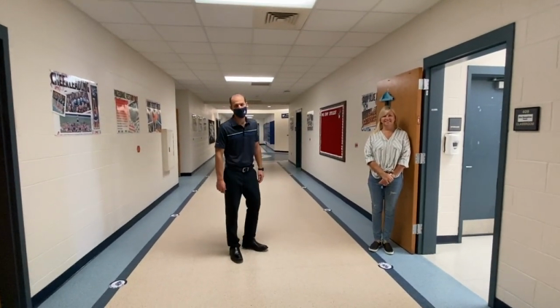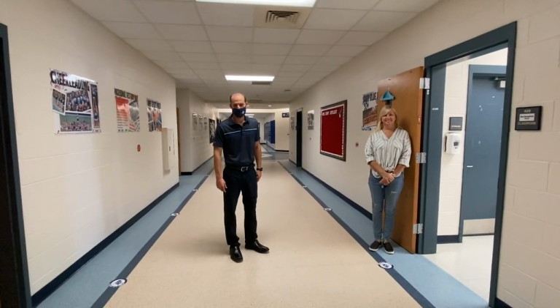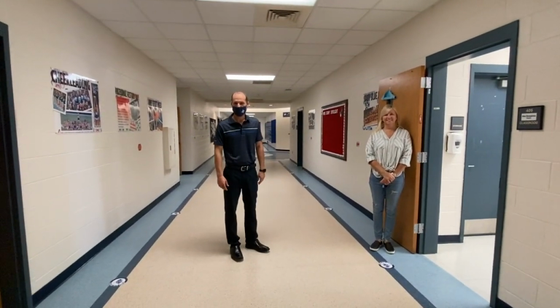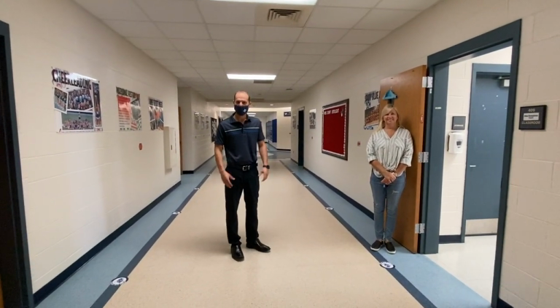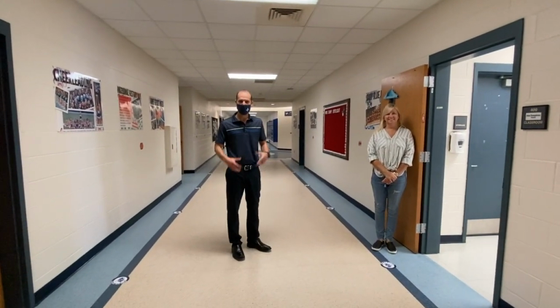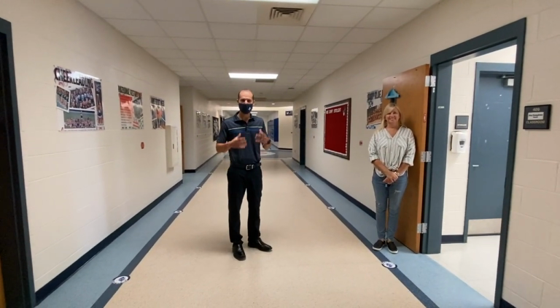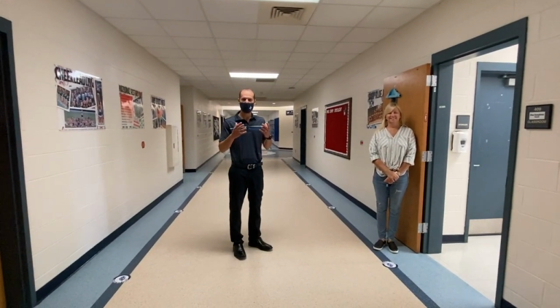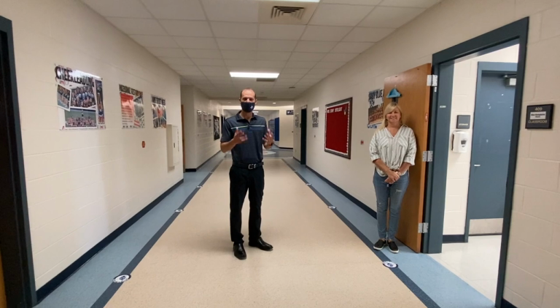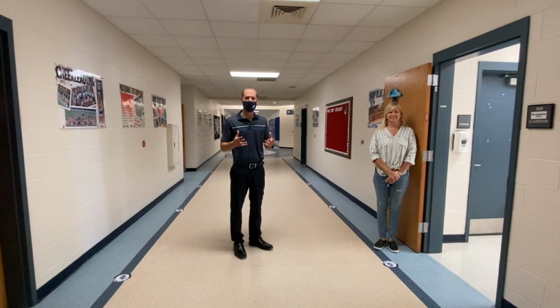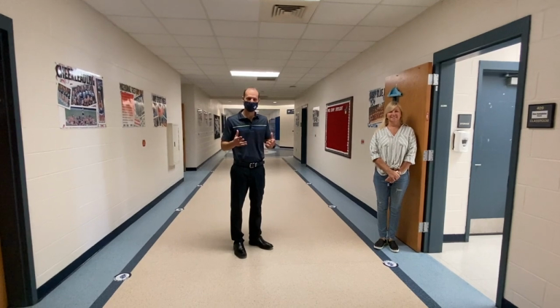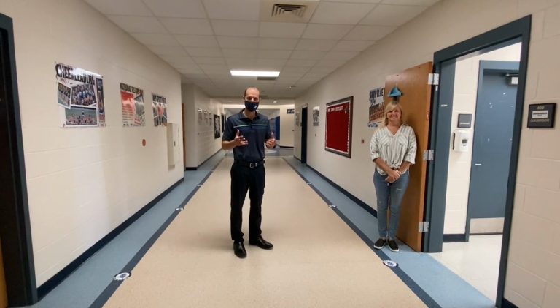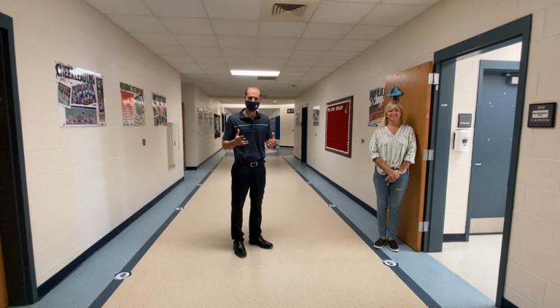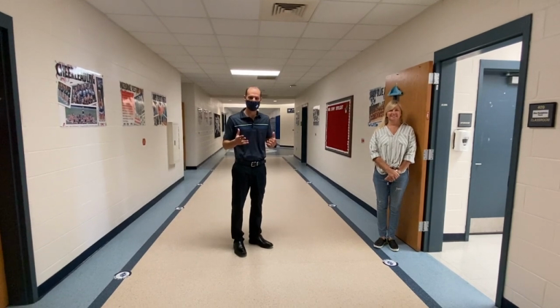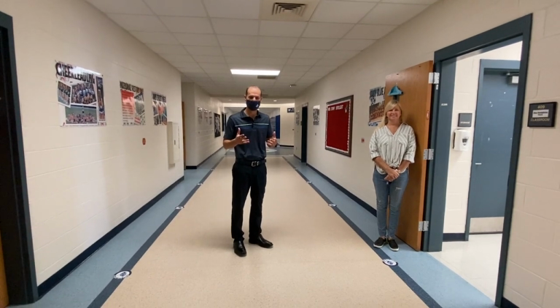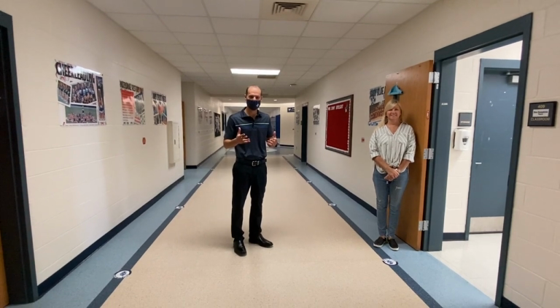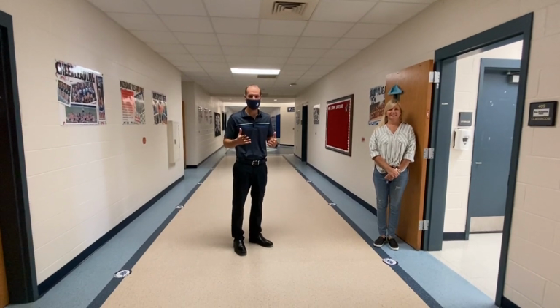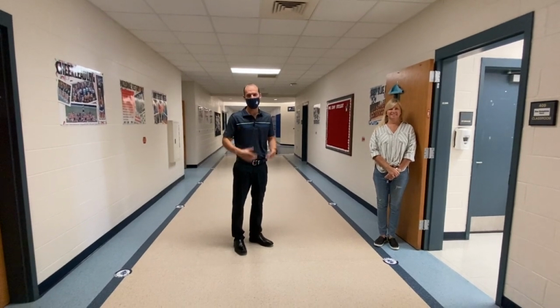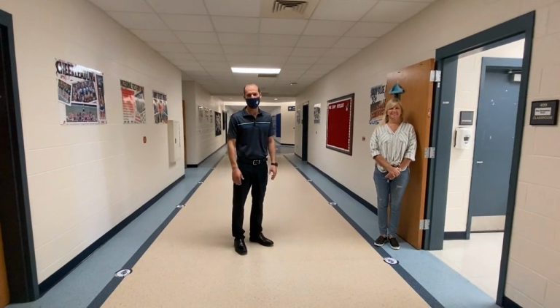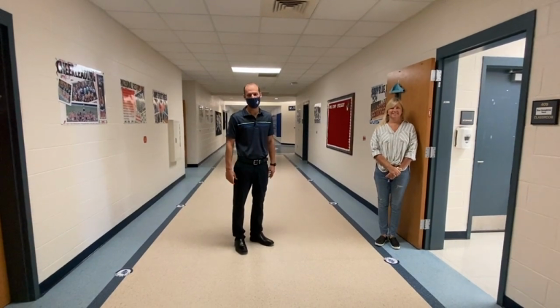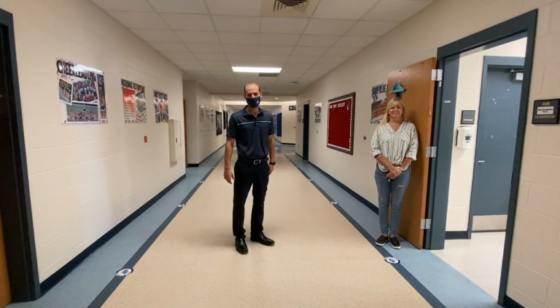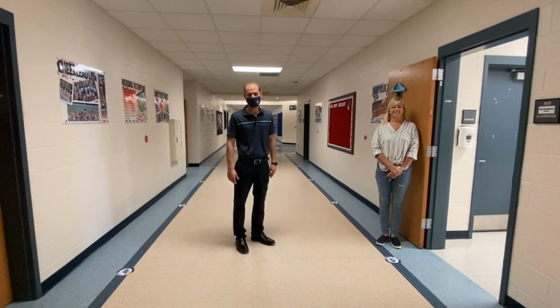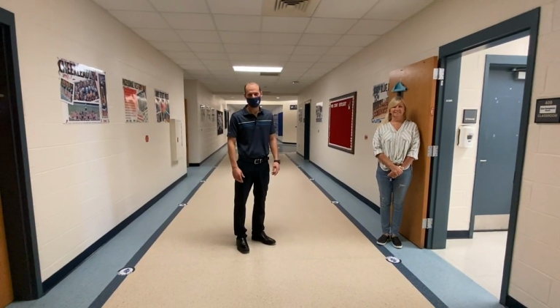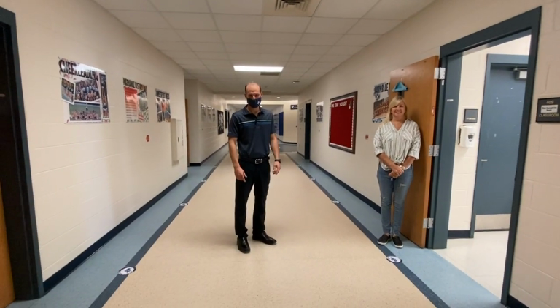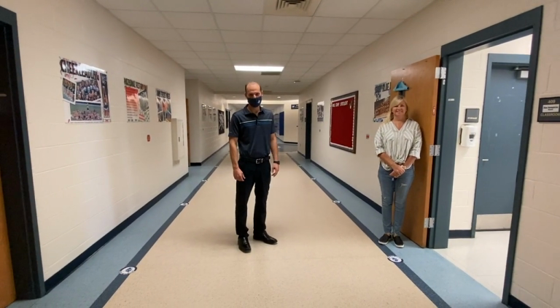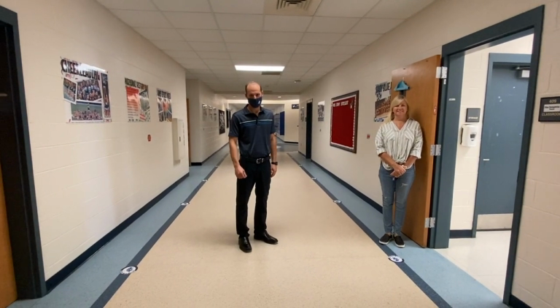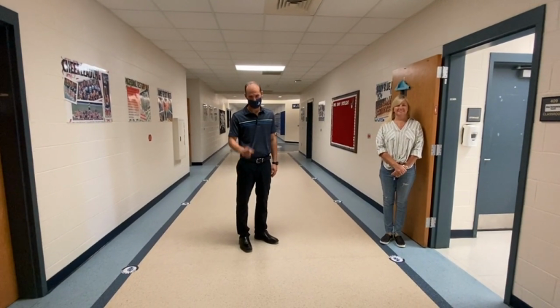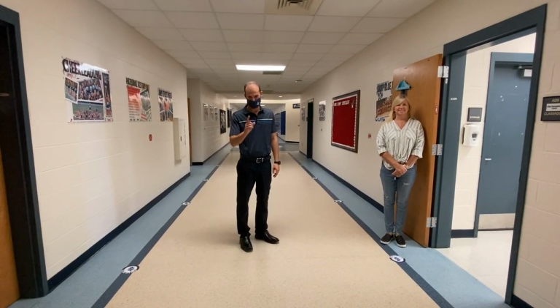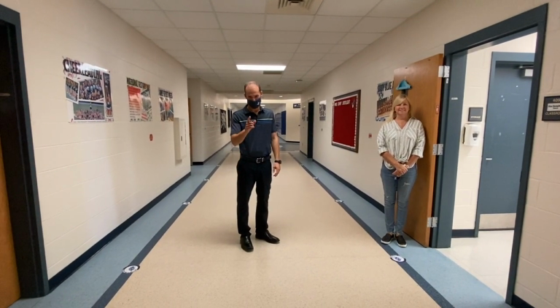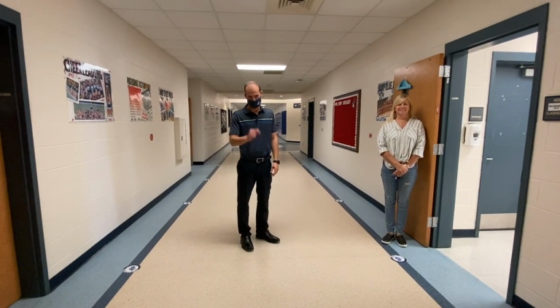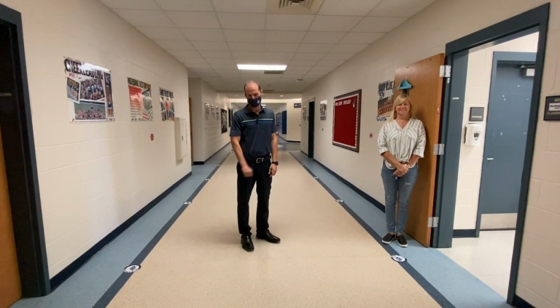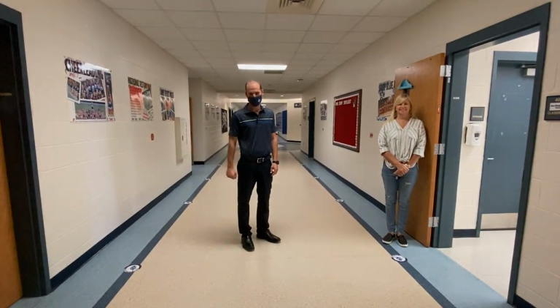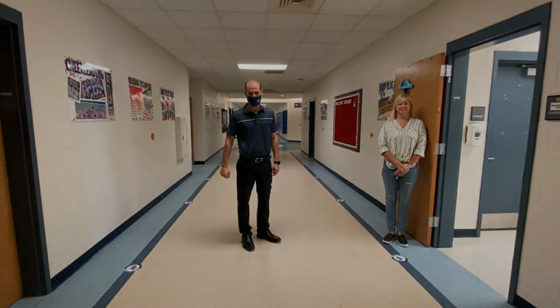Thank you for being a part of our exploratory tour. And again, students, can't wait to see you on Tuesday.